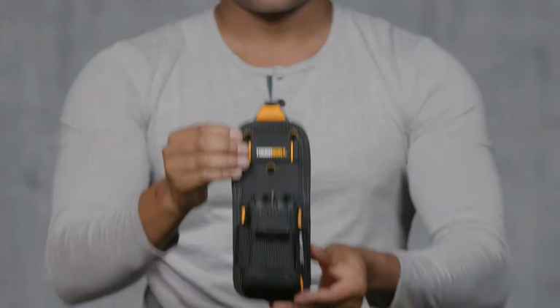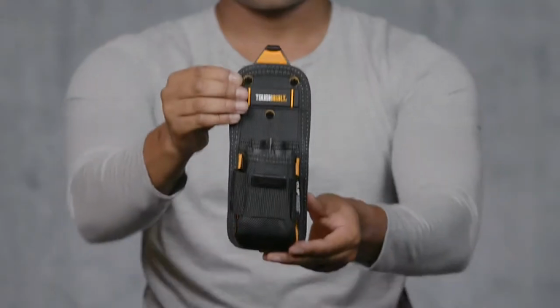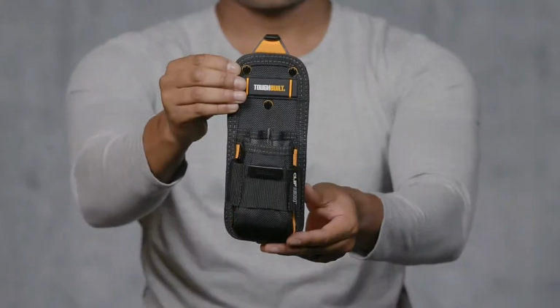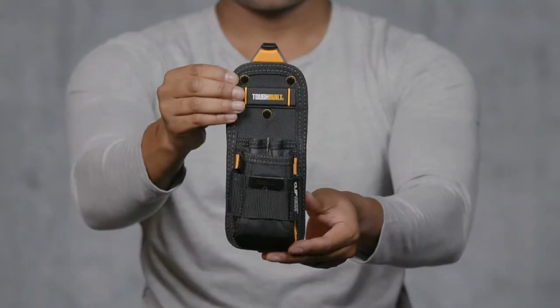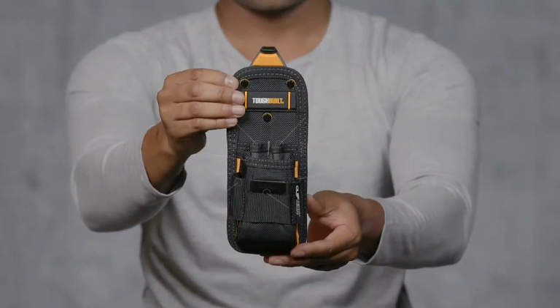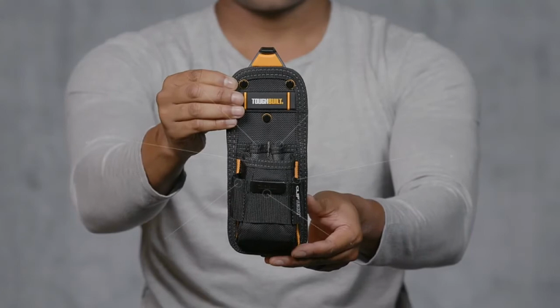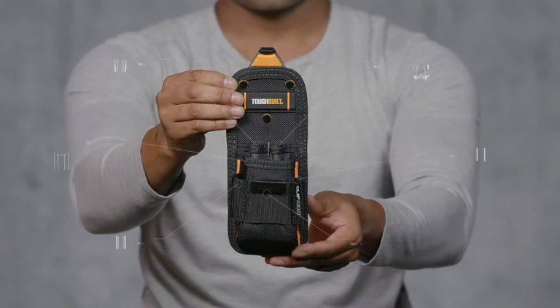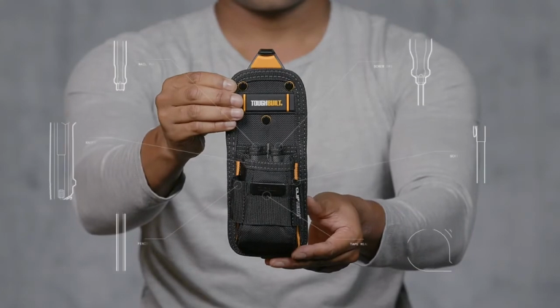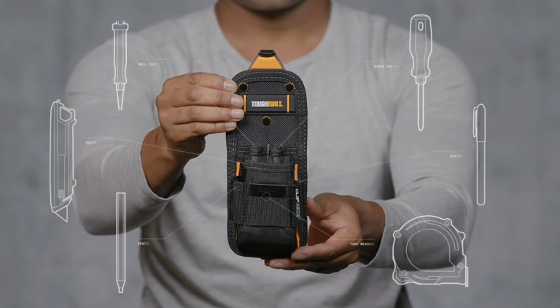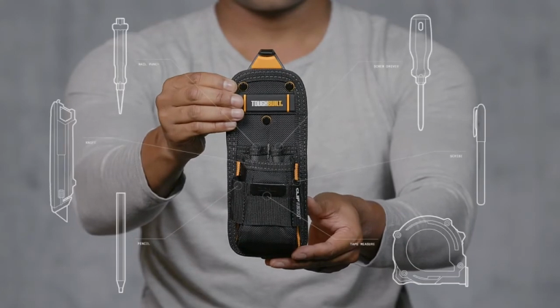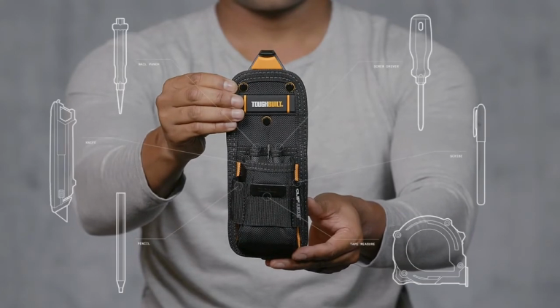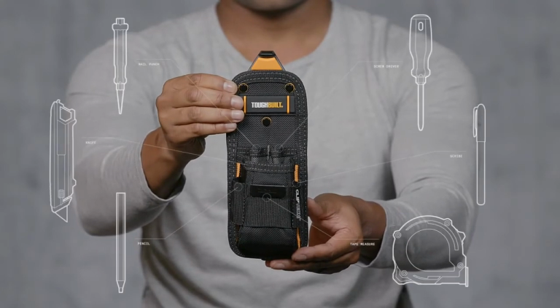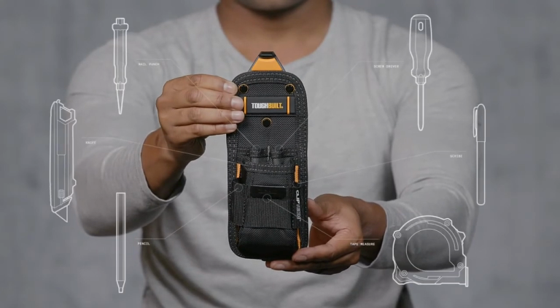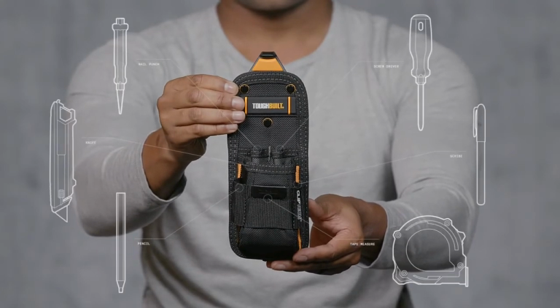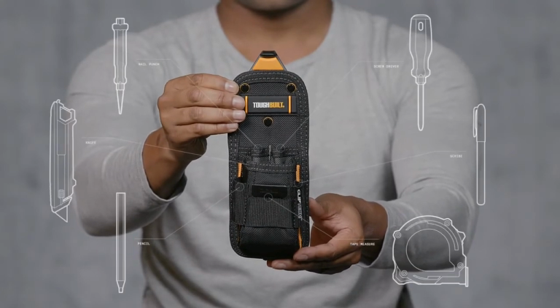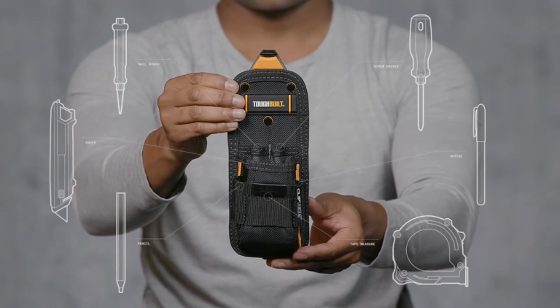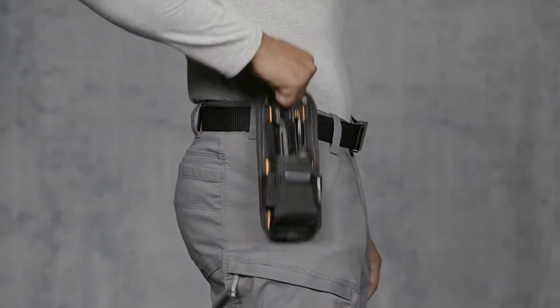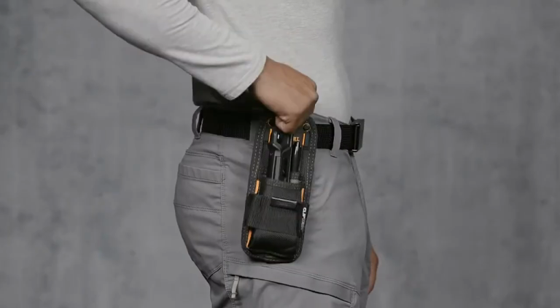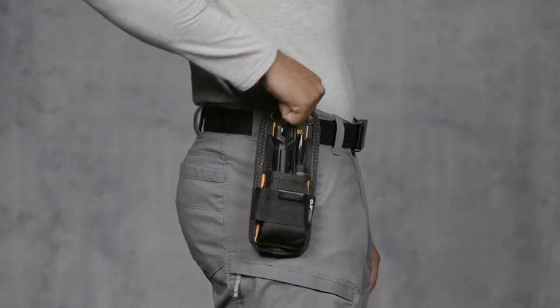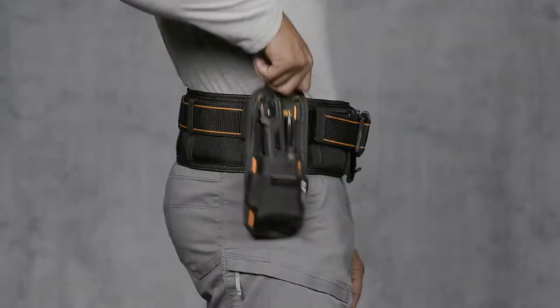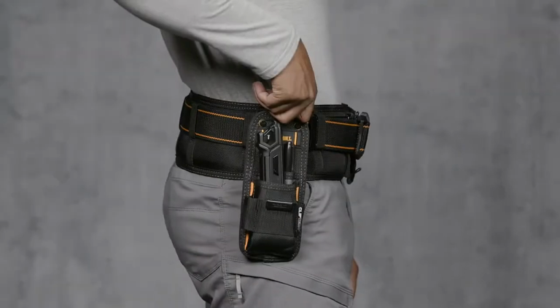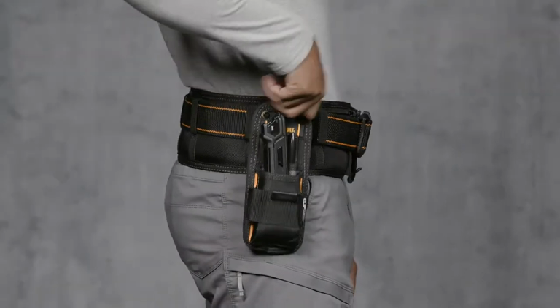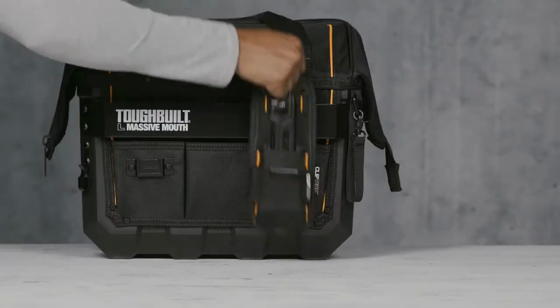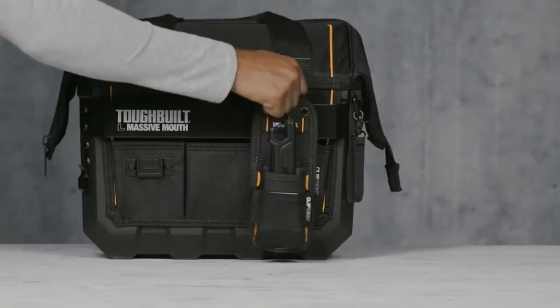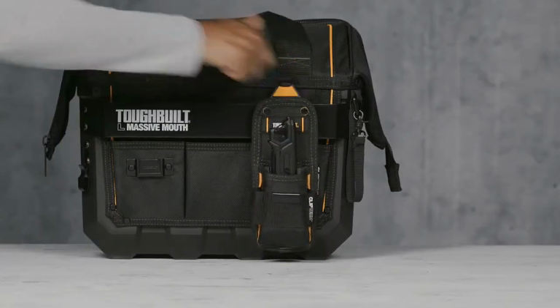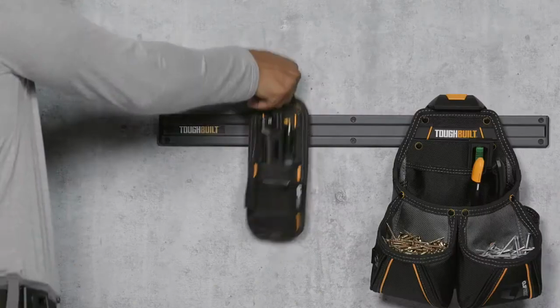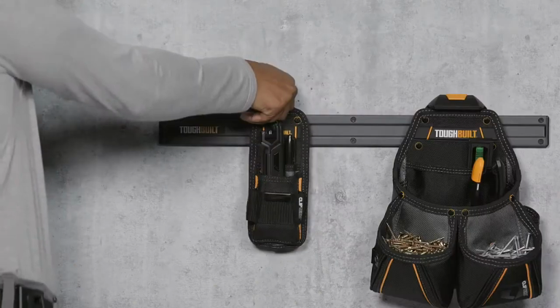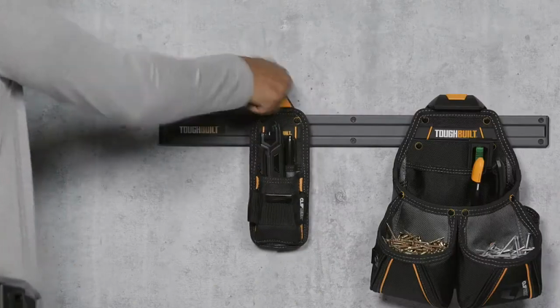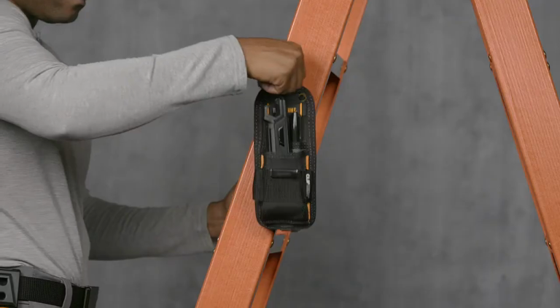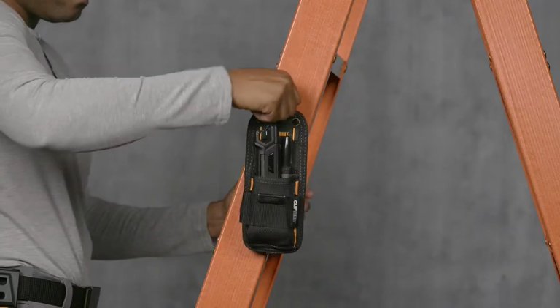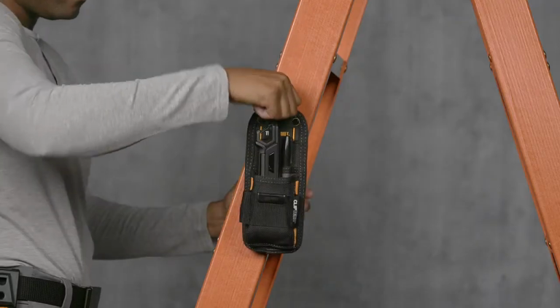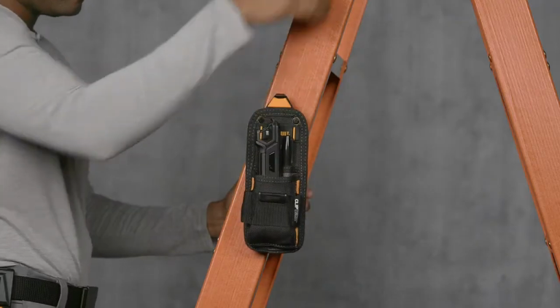This is the TuffBilt Knife Pouch. It's not just a pouch, it's TuffBilt.